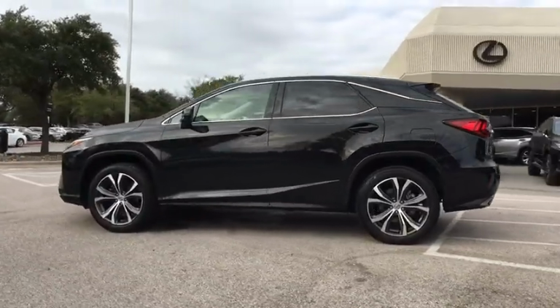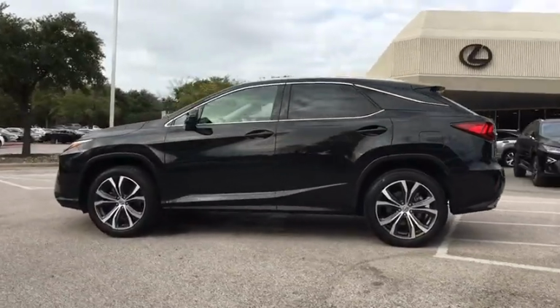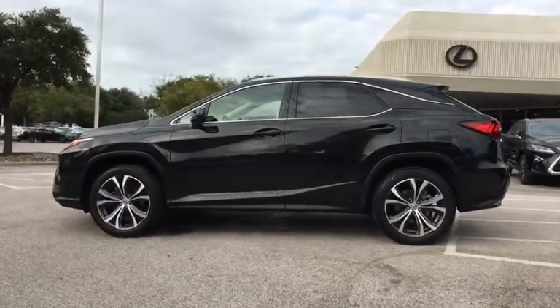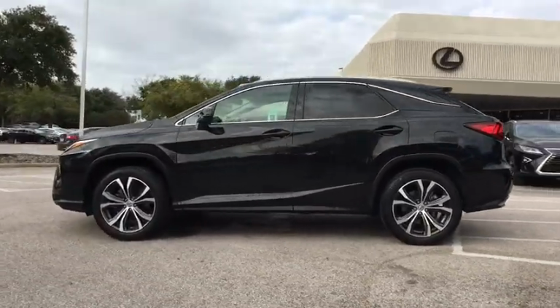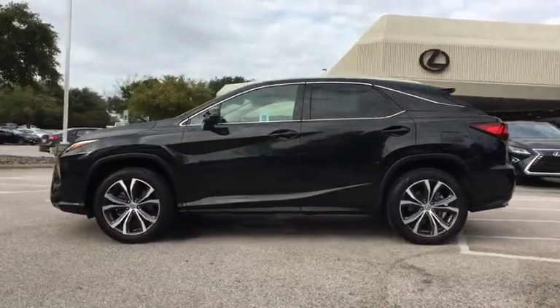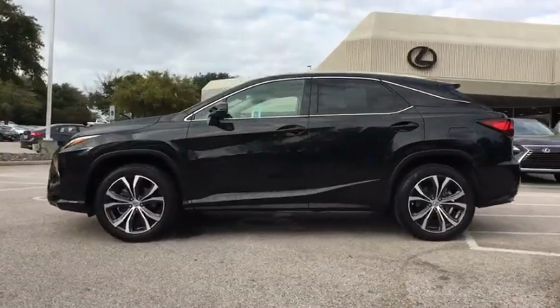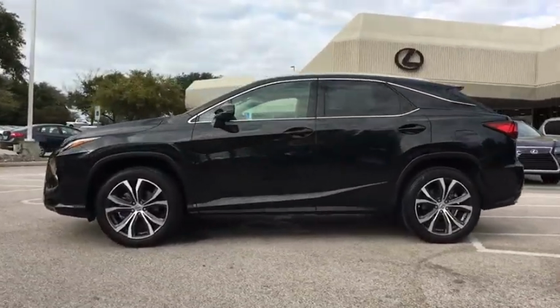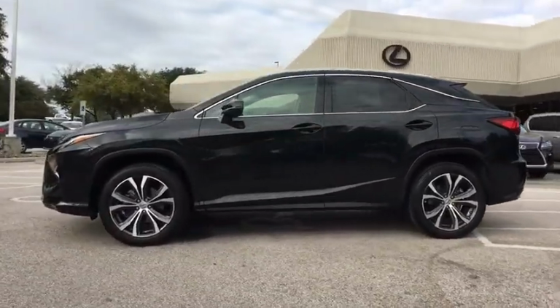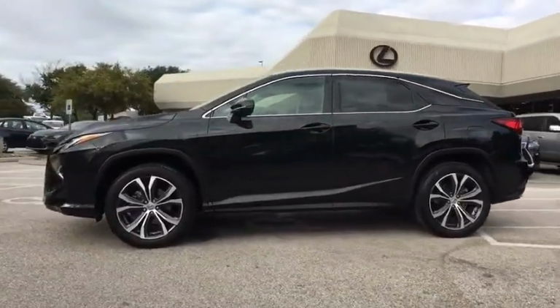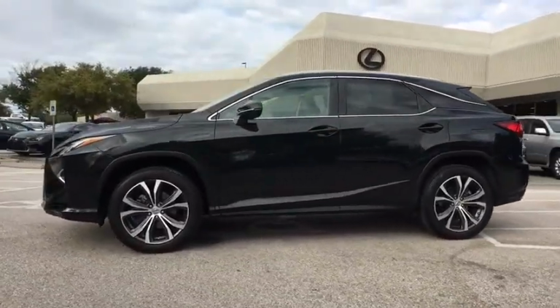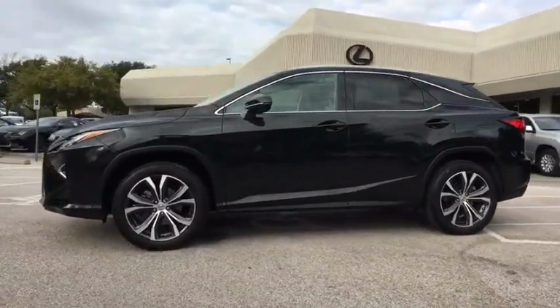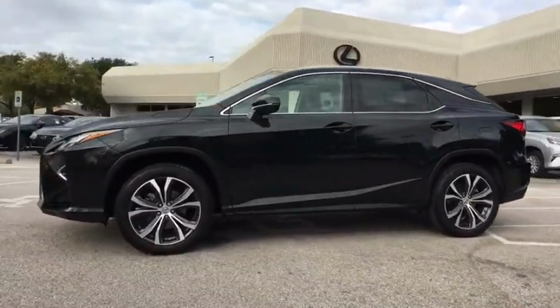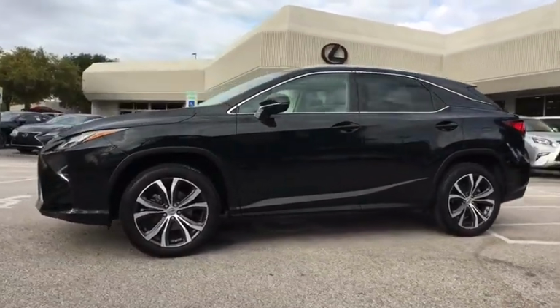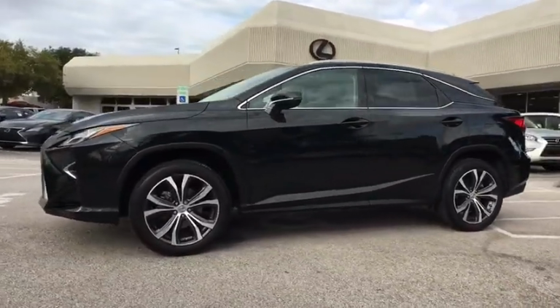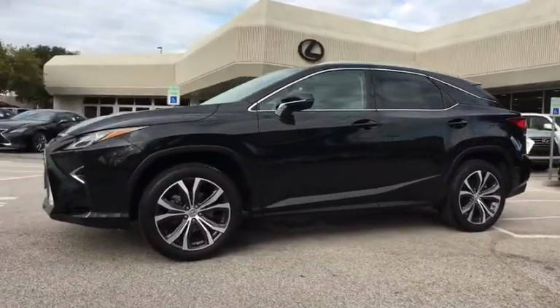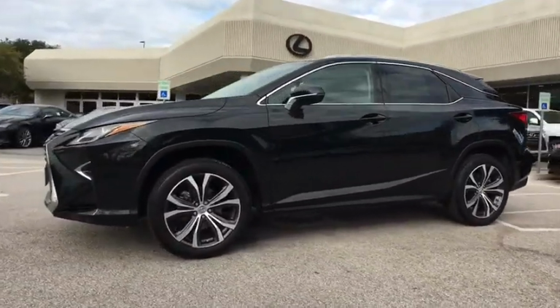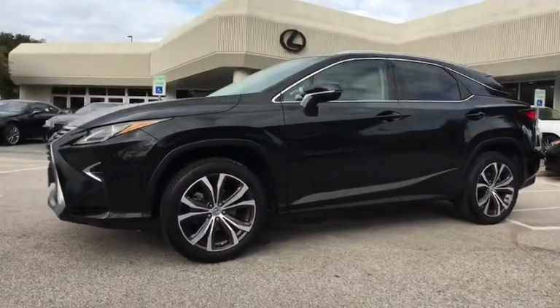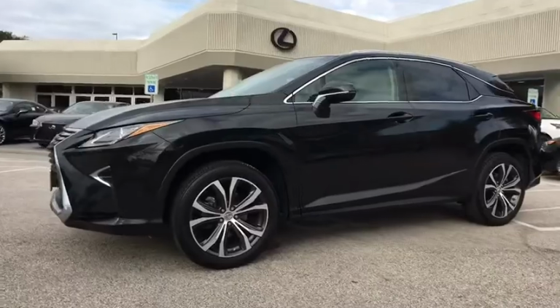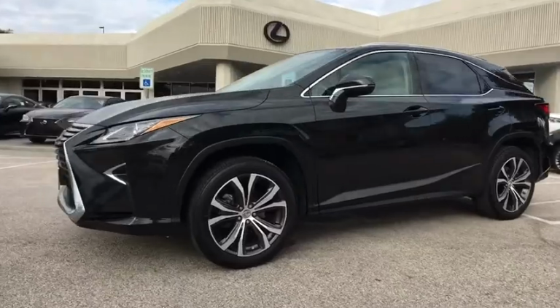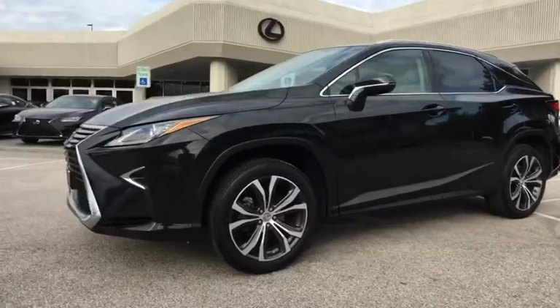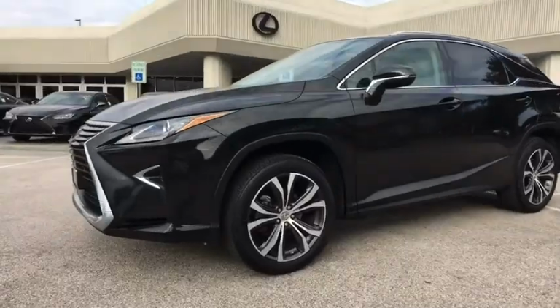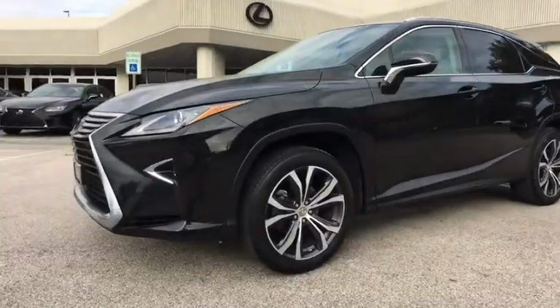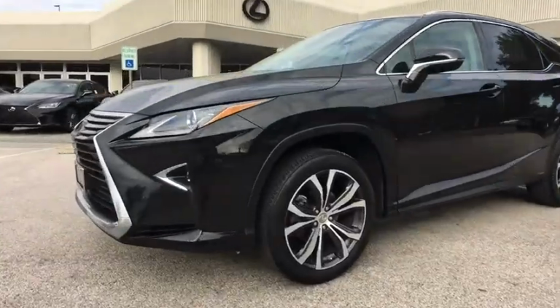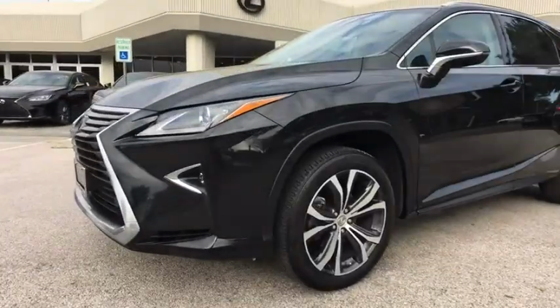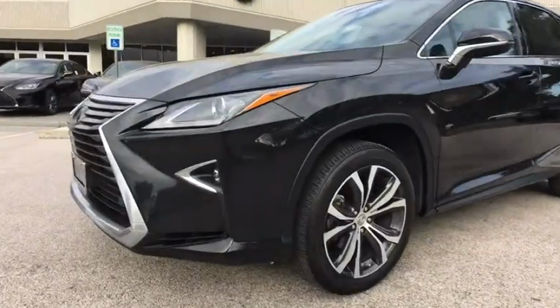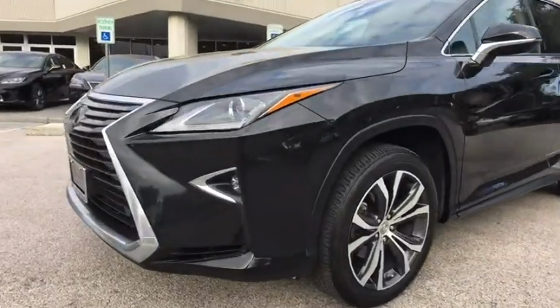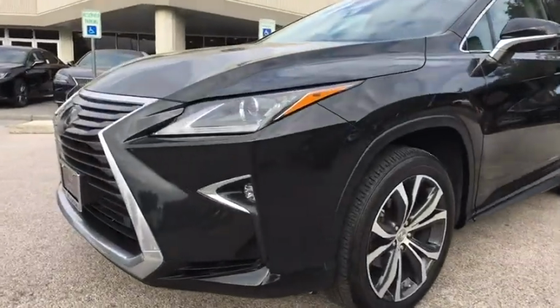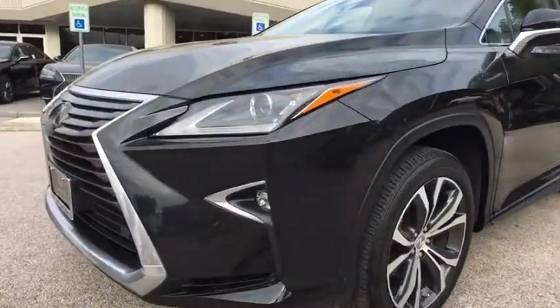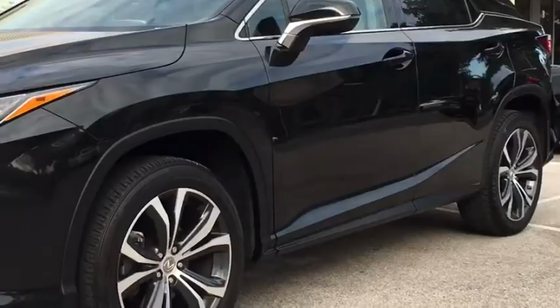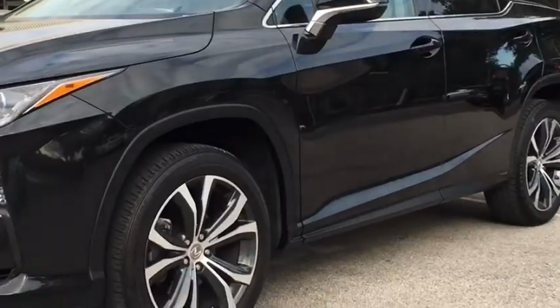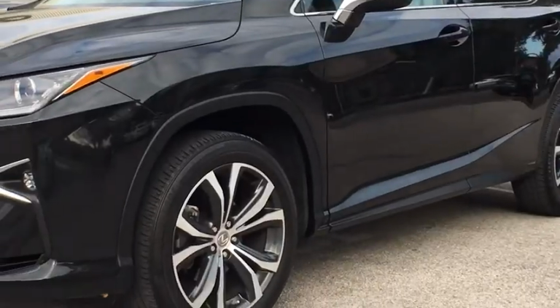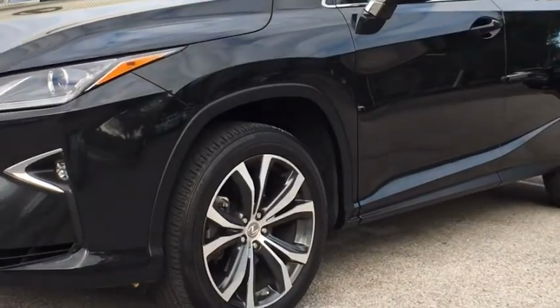This vehicle has less than 50,000 miles. Here are some of this vehicle's great options: power liftgate.